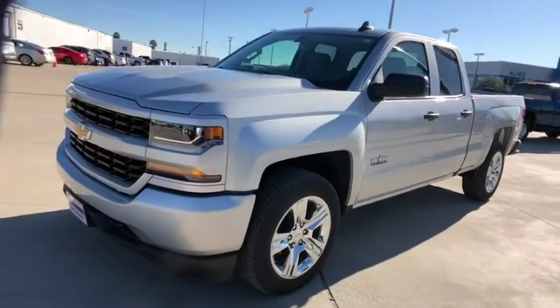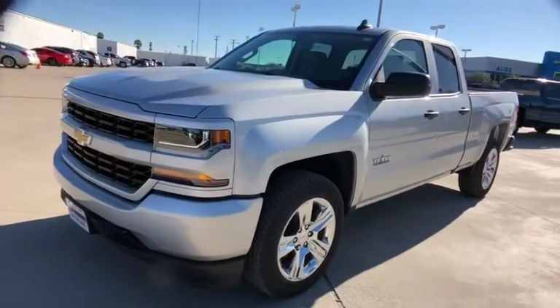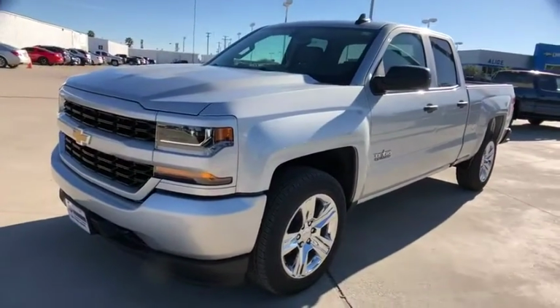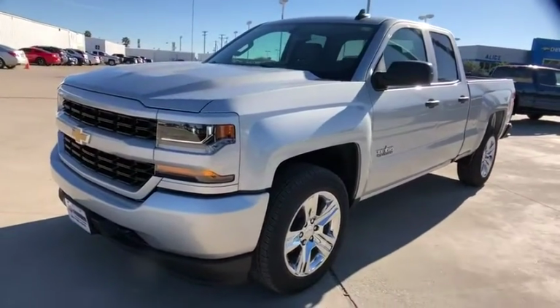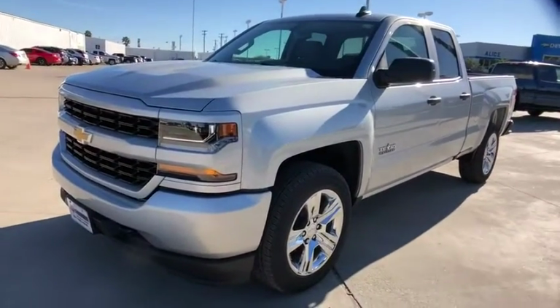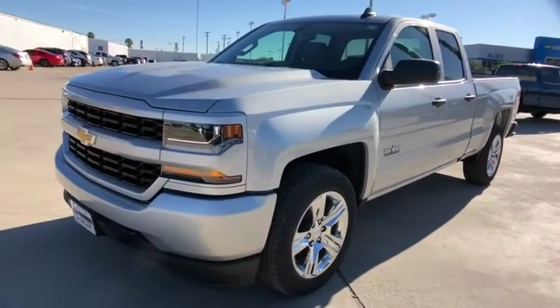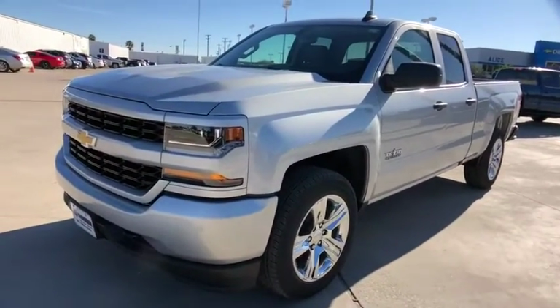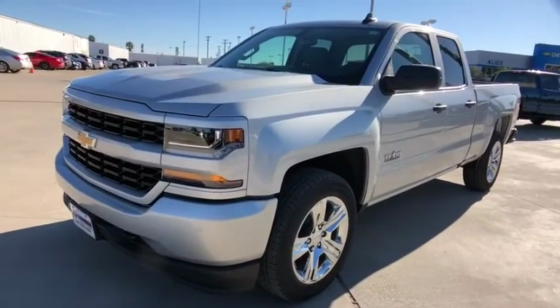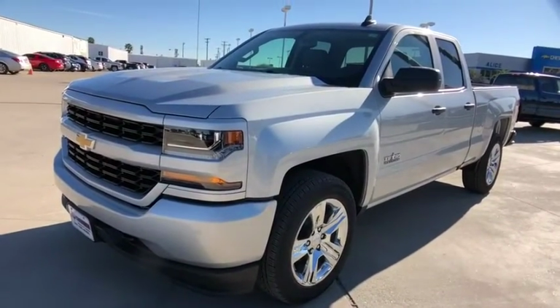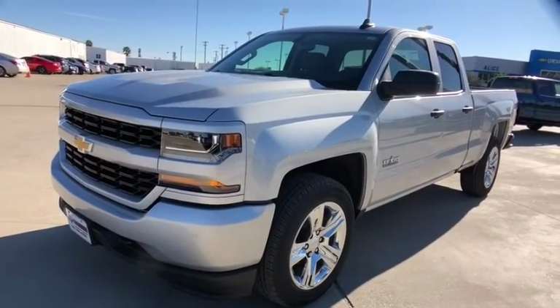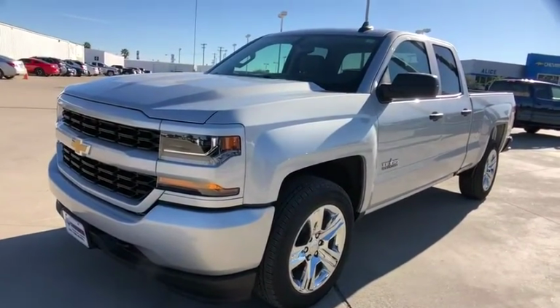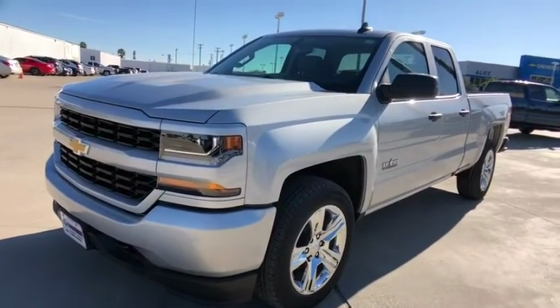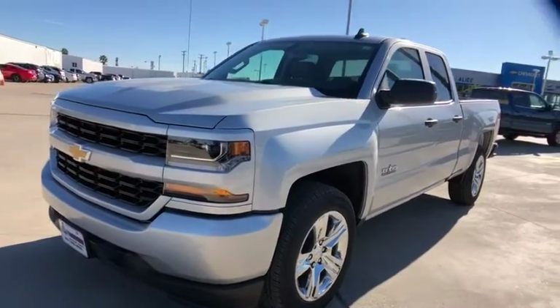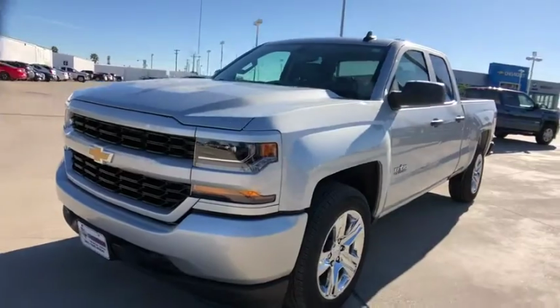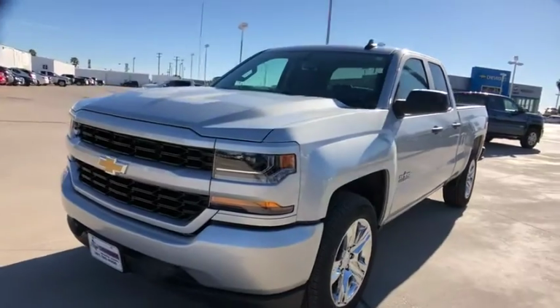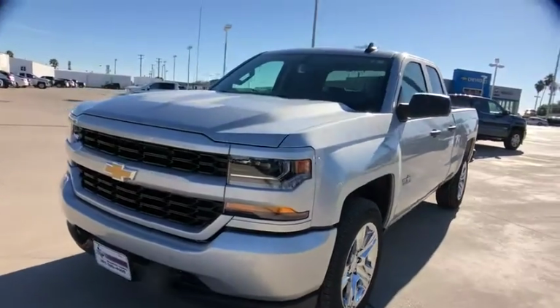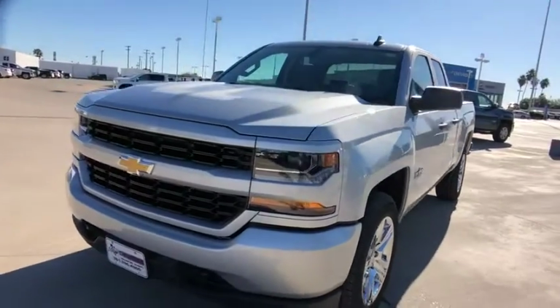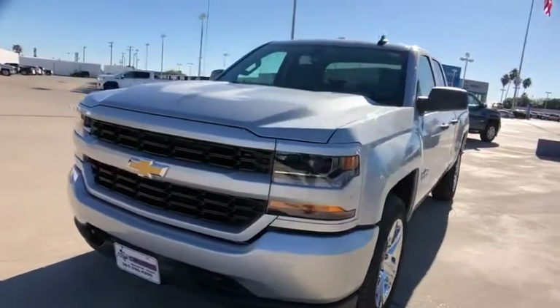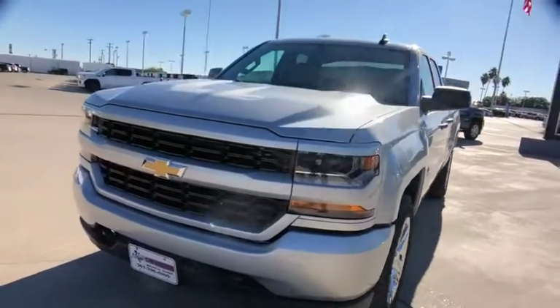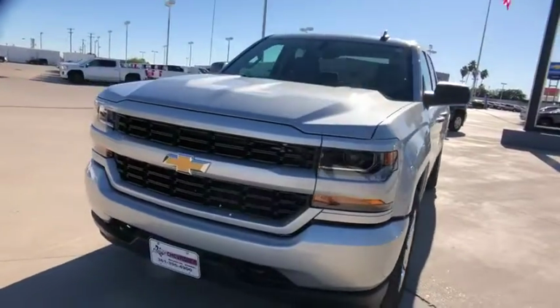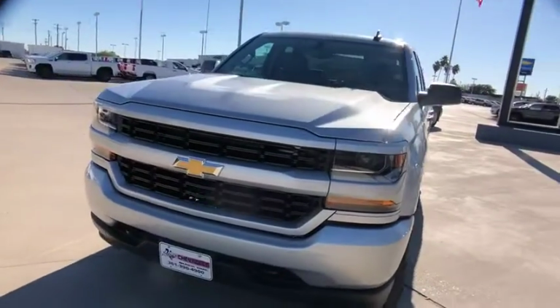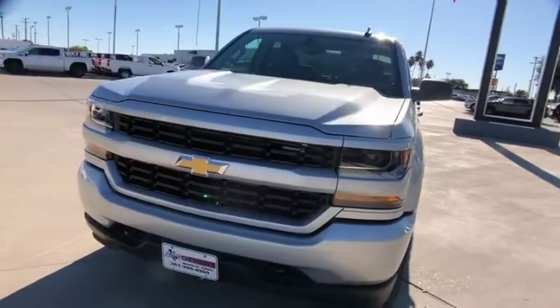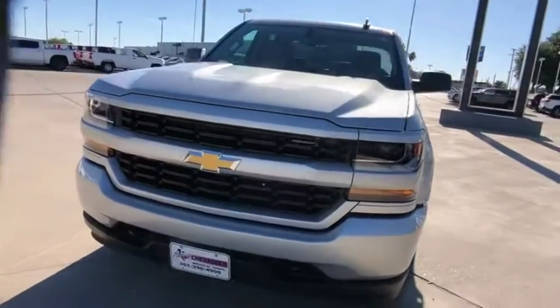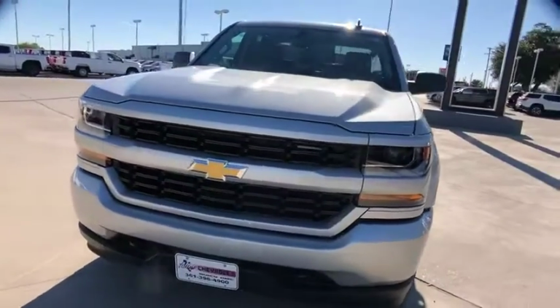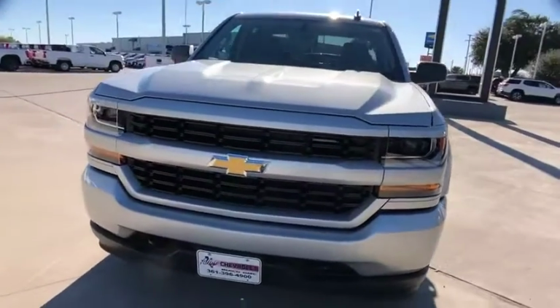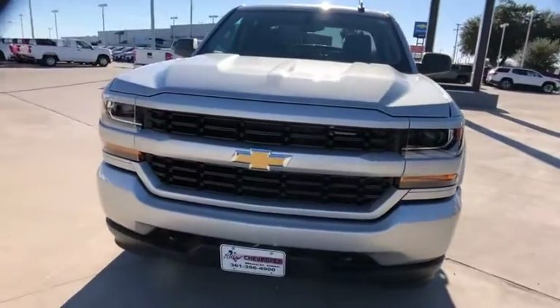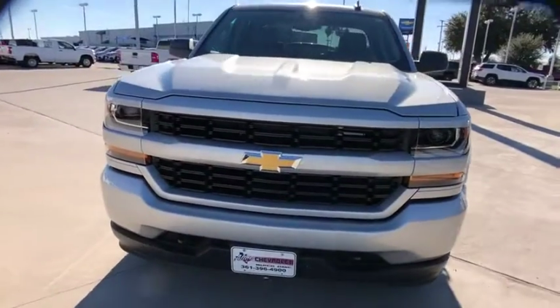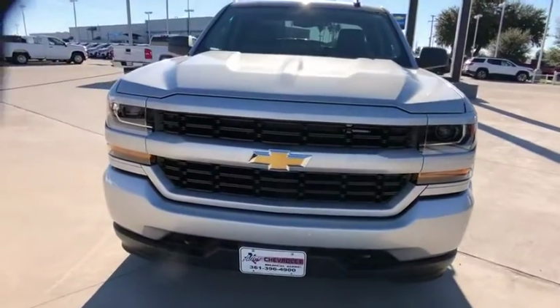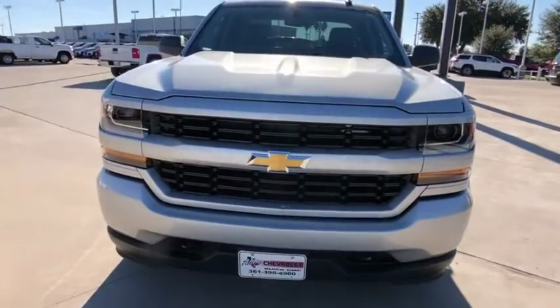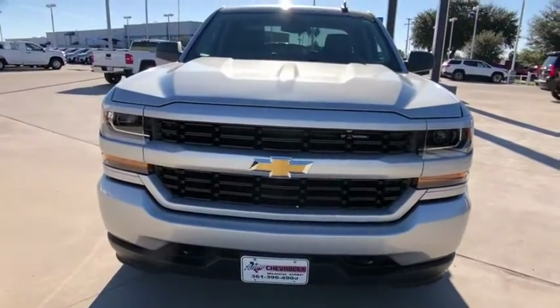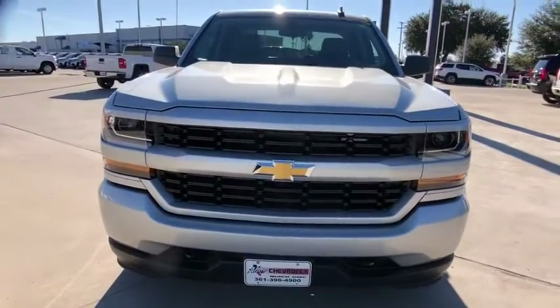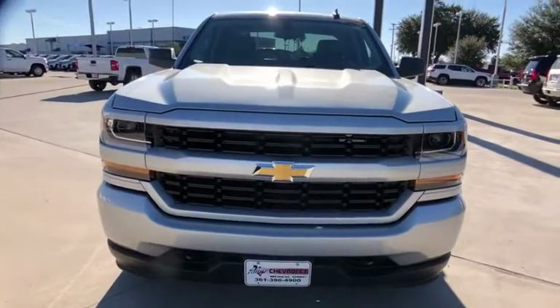Front reading lamps, cloth seat trim, tilt steering wheel, passenger vanity mirror, tinted glass, speed control.